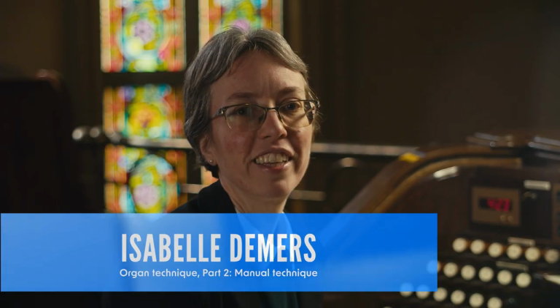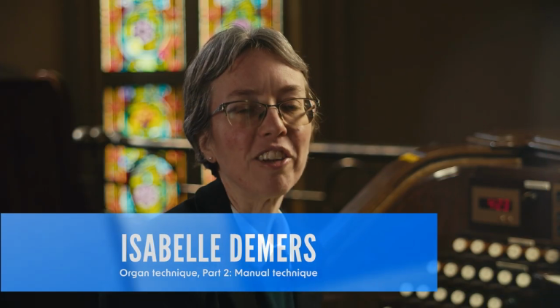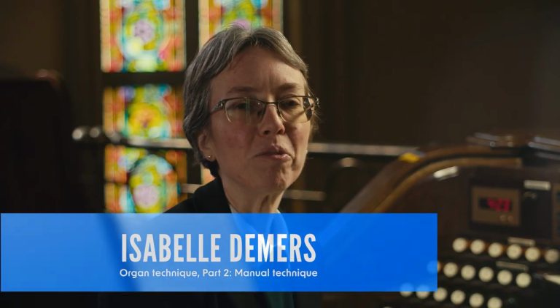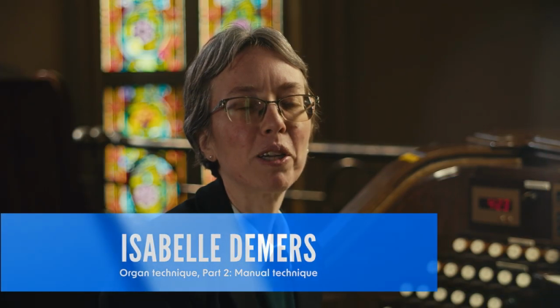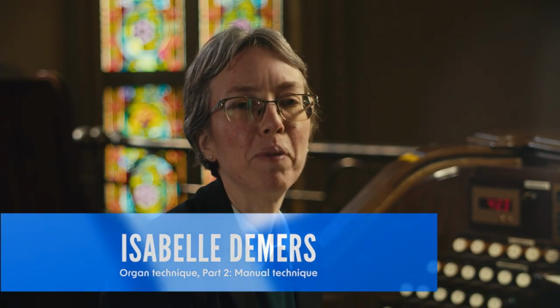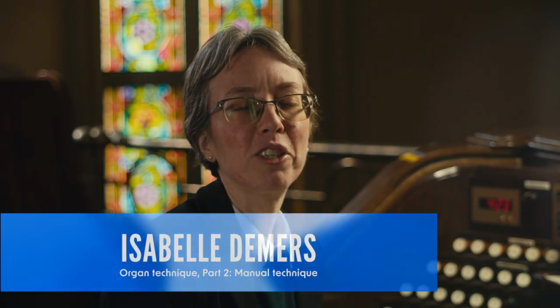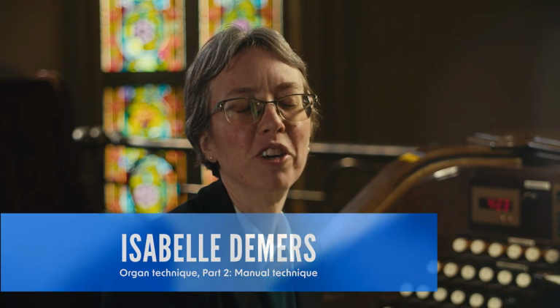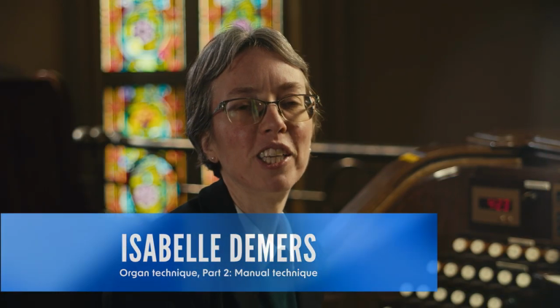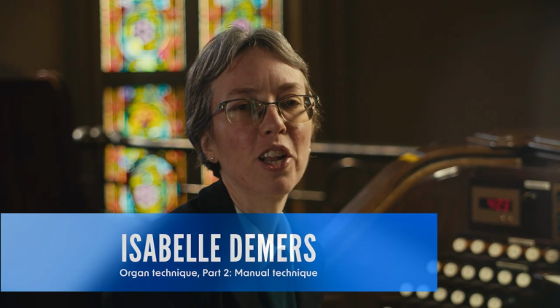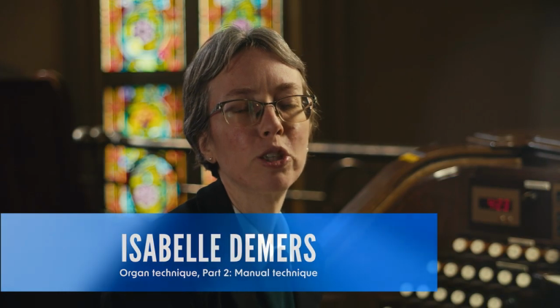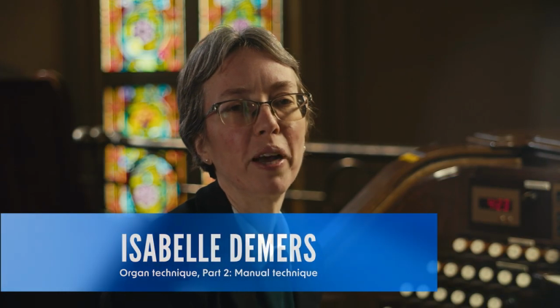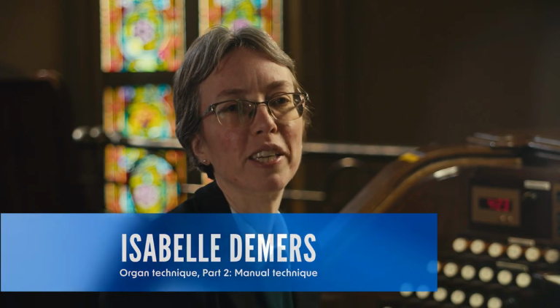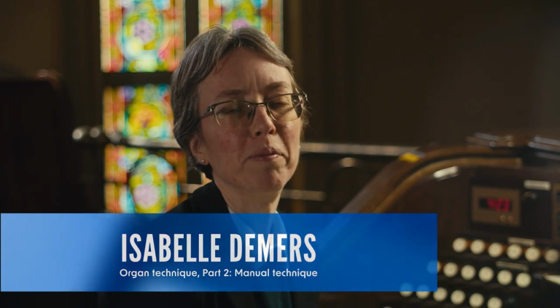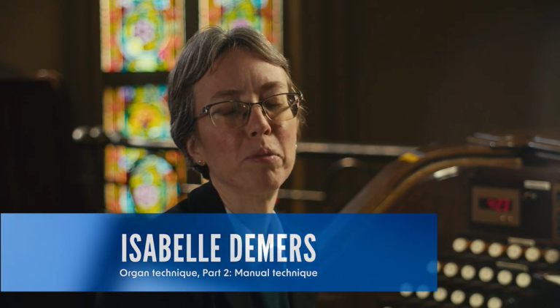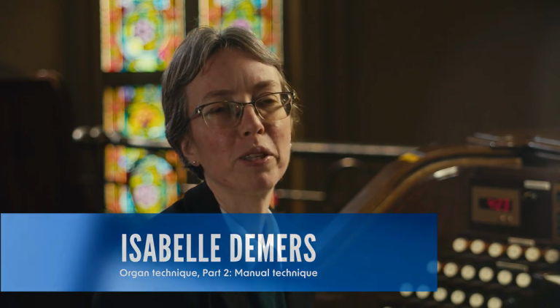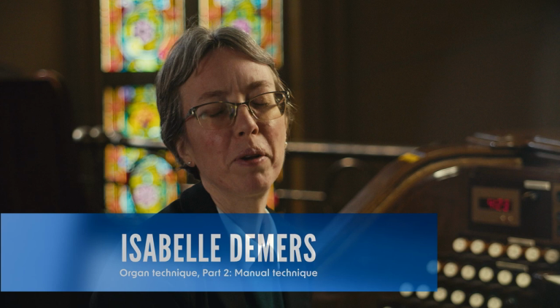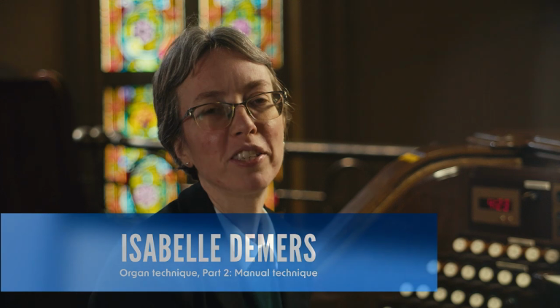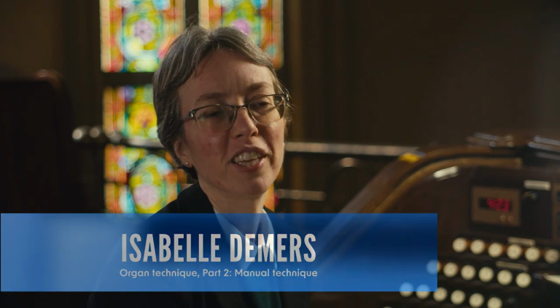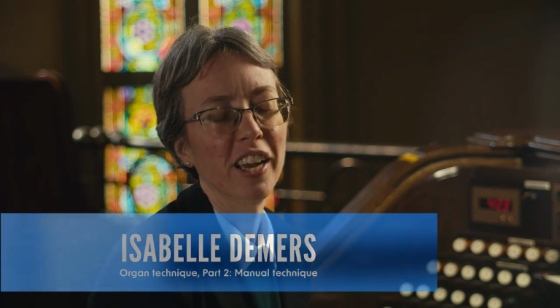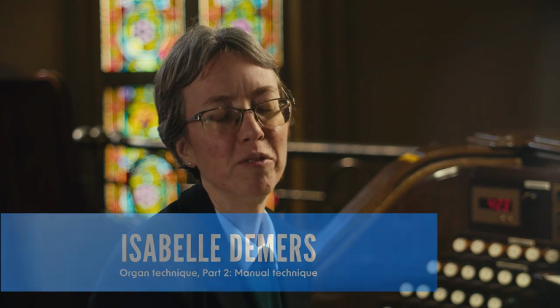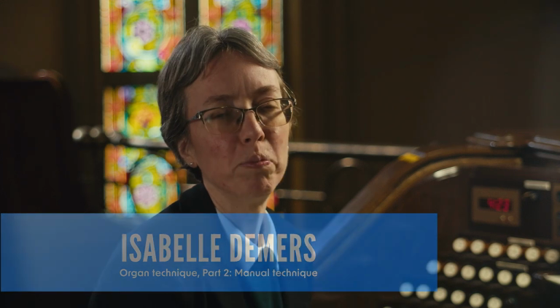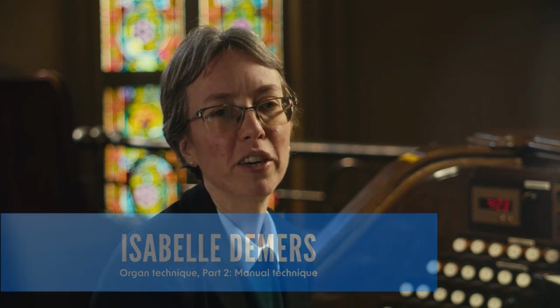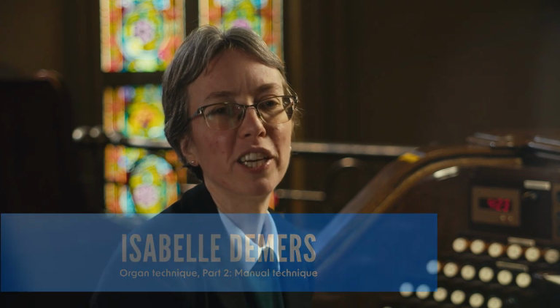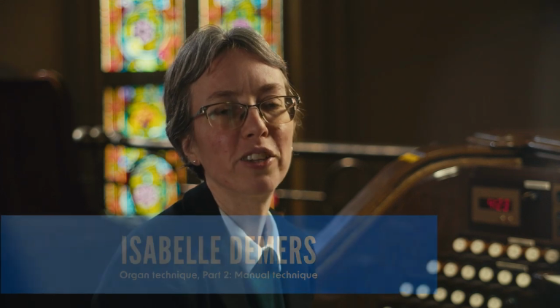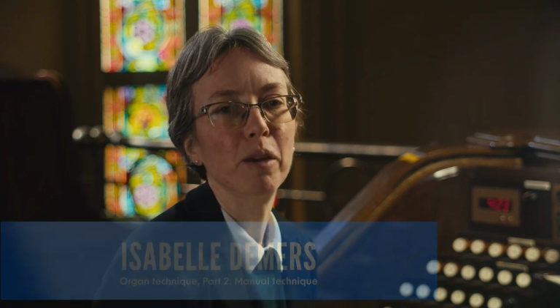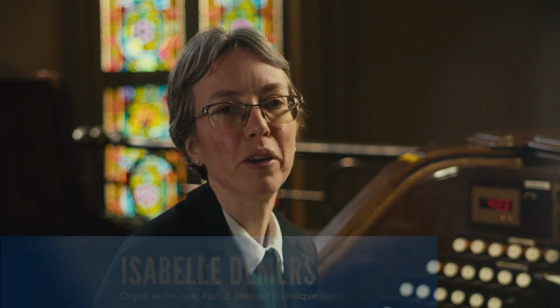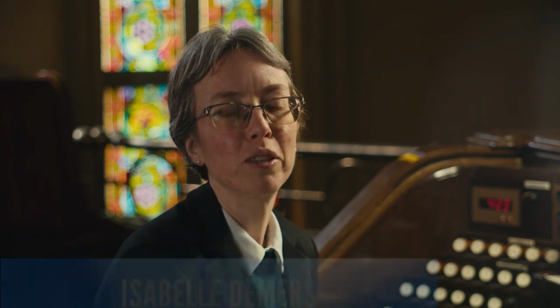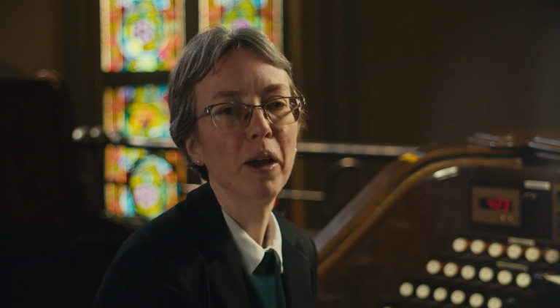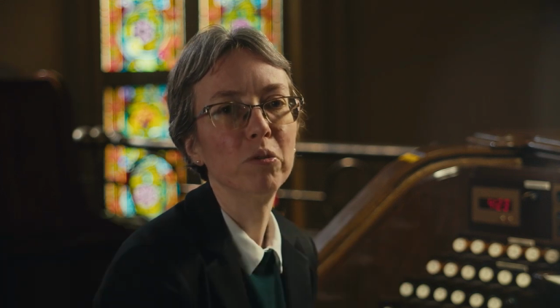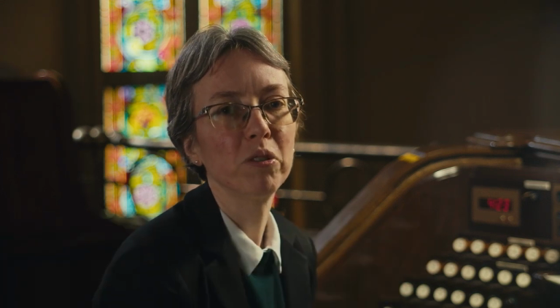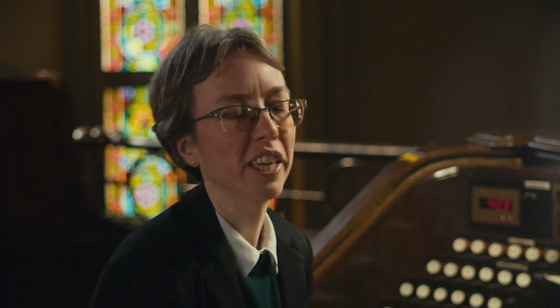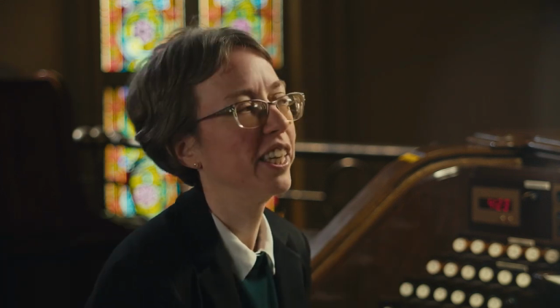Hello, welcome back to Organist's Launchpad. I'm Isabel Demers and we'll be talking today about manual technique.